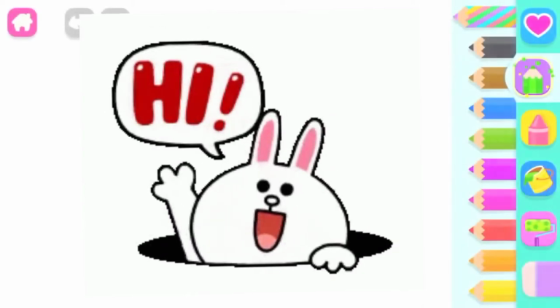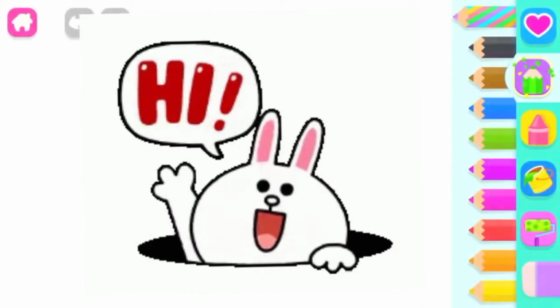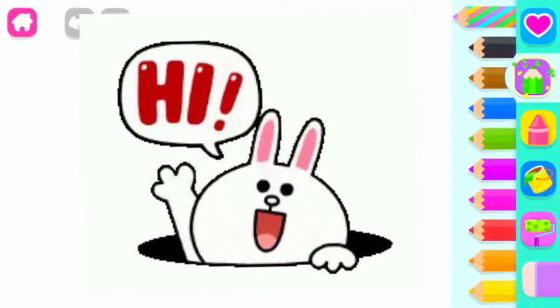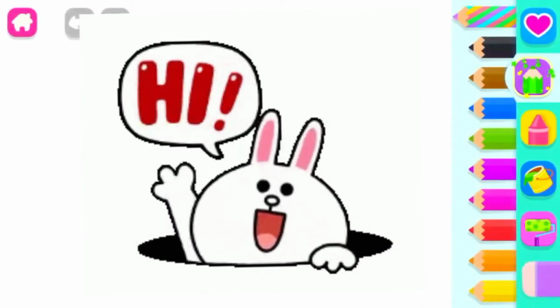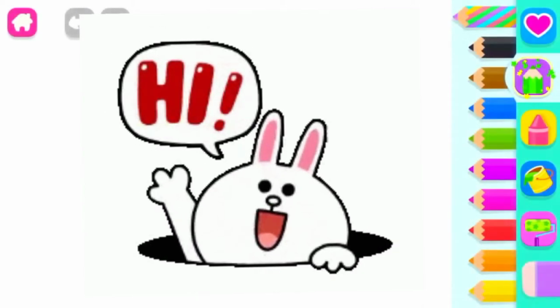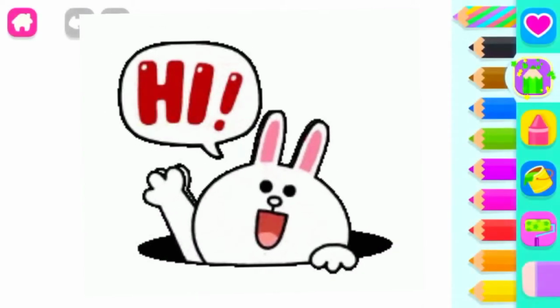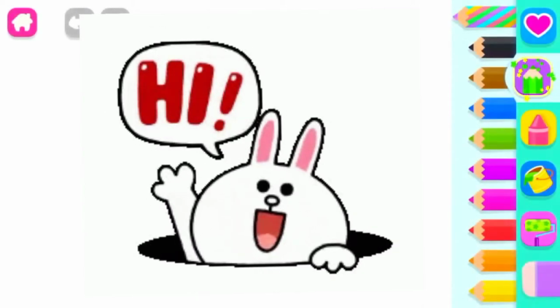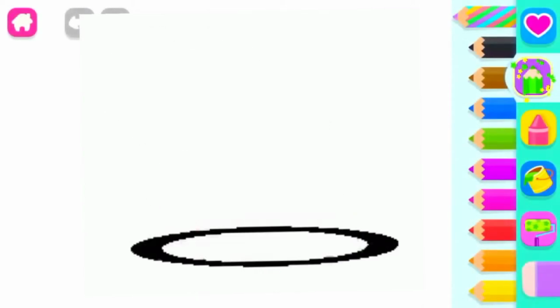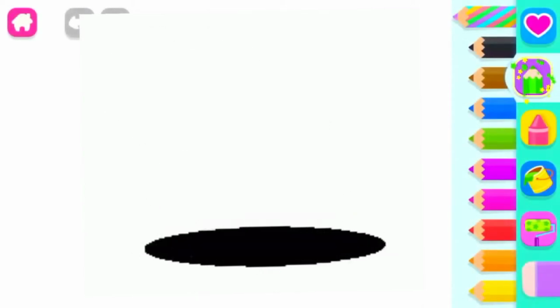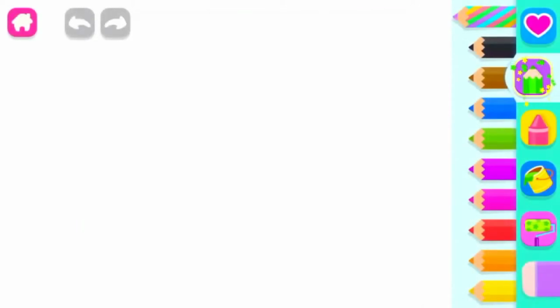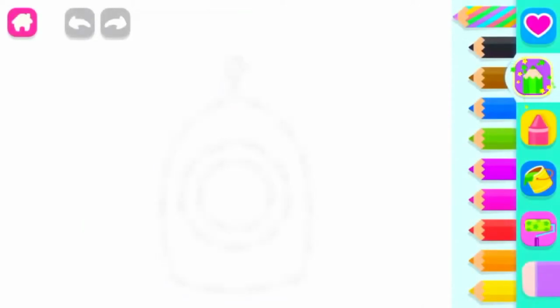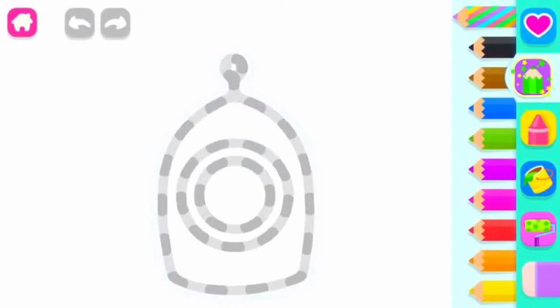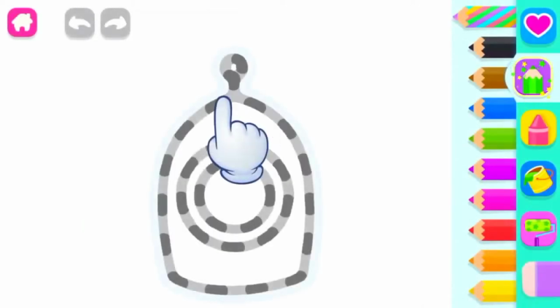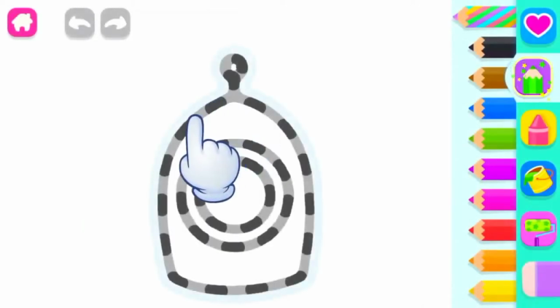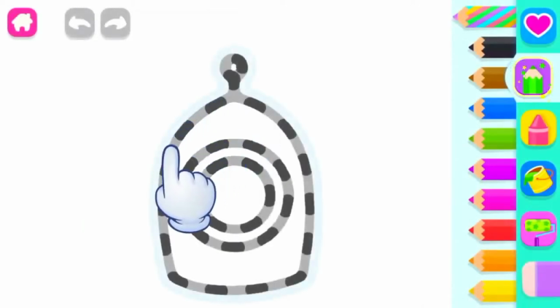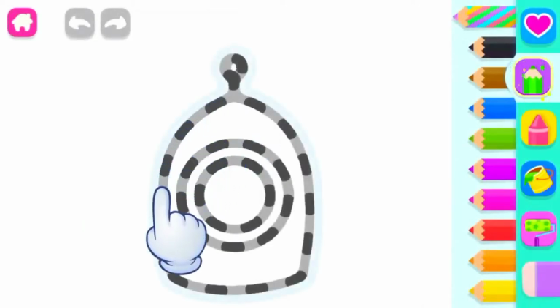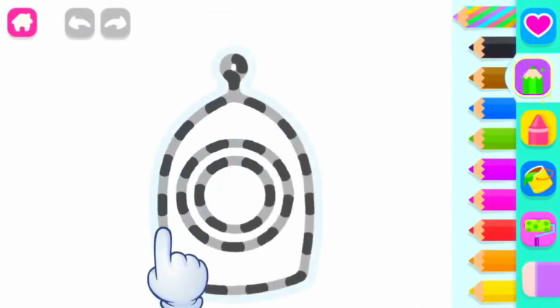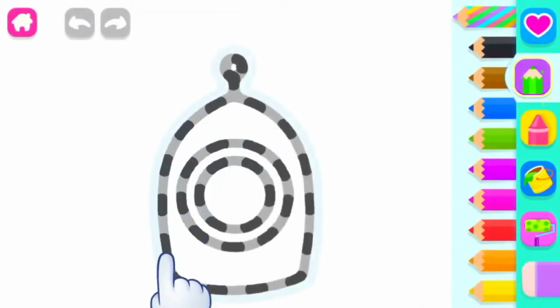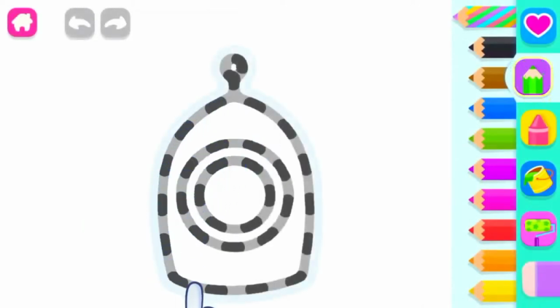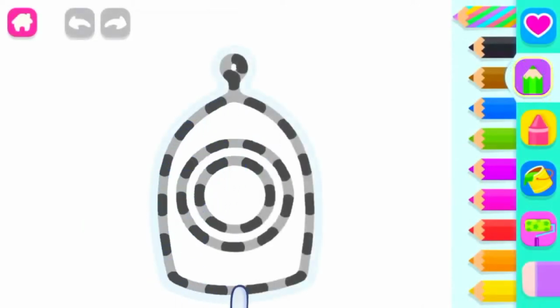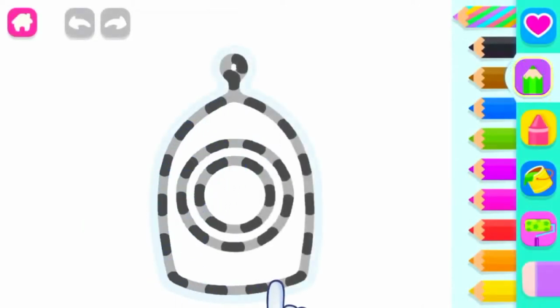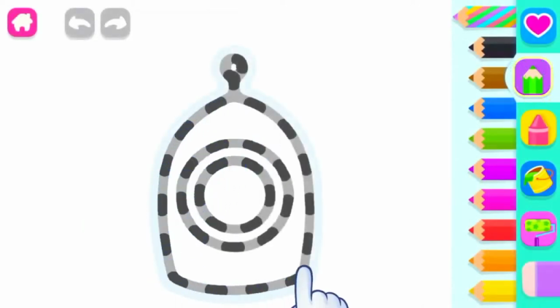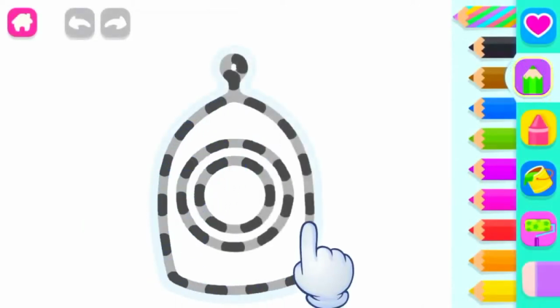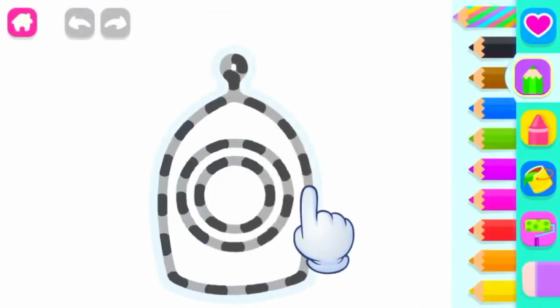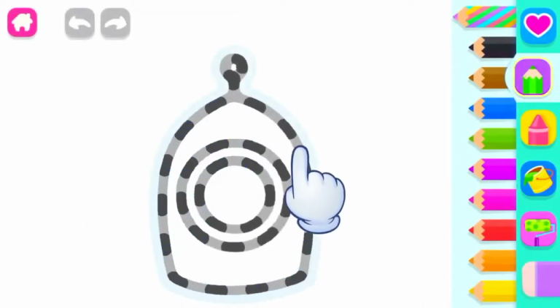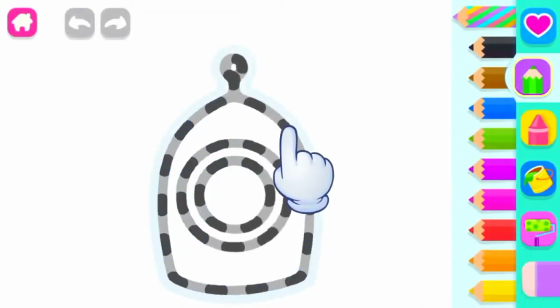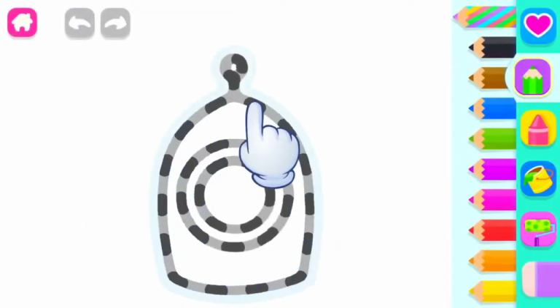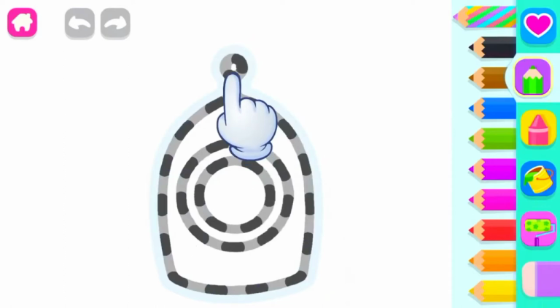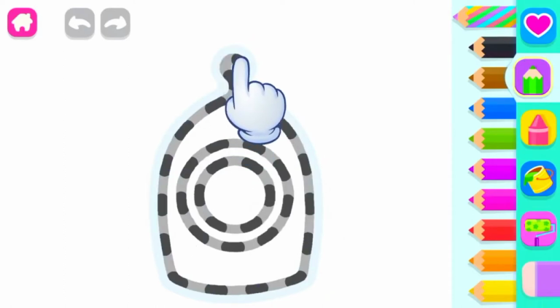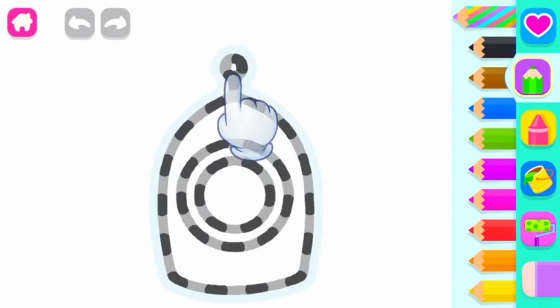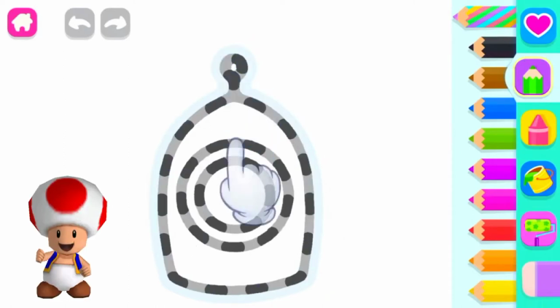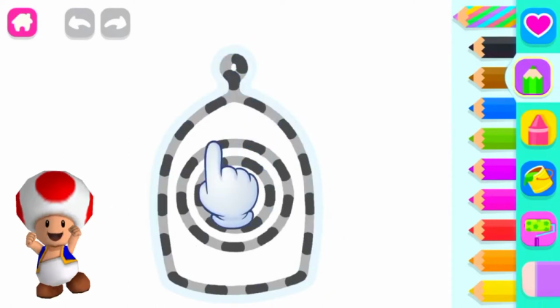Let's draw a rocket. First, draw its body with a round window.